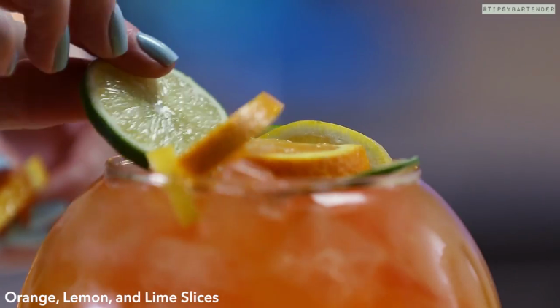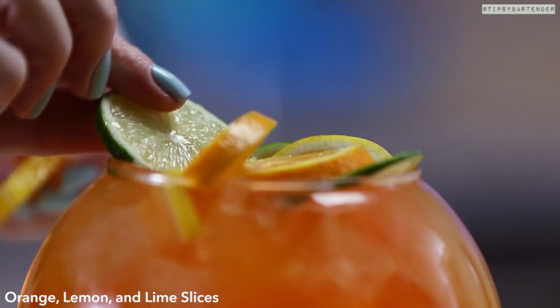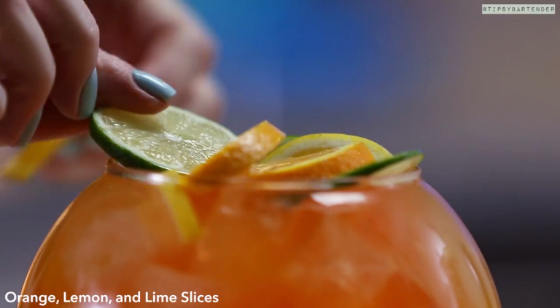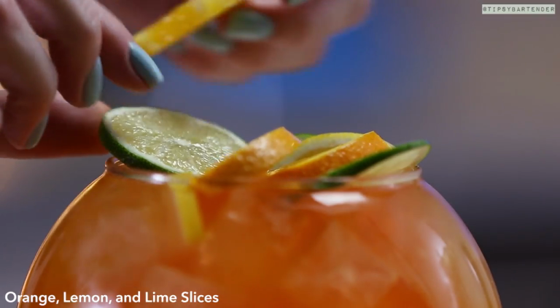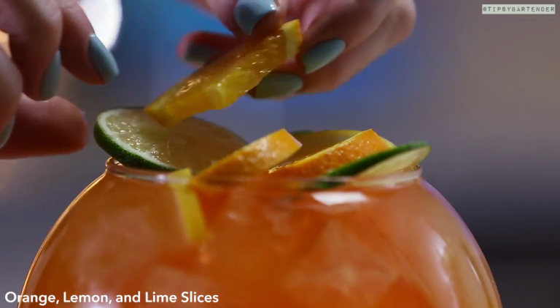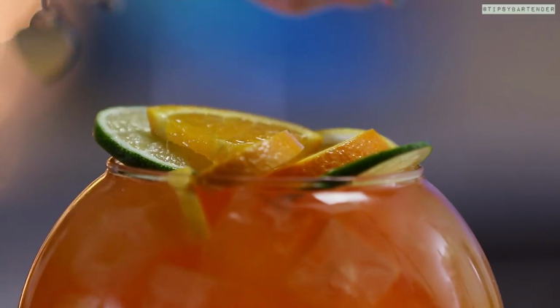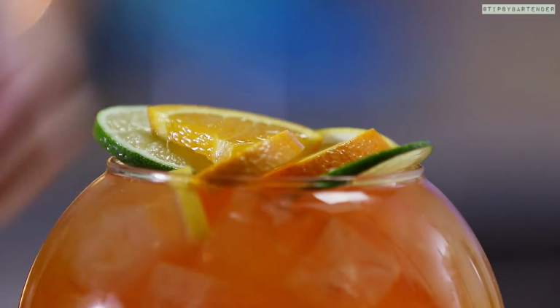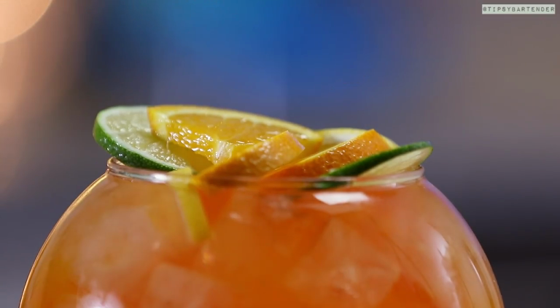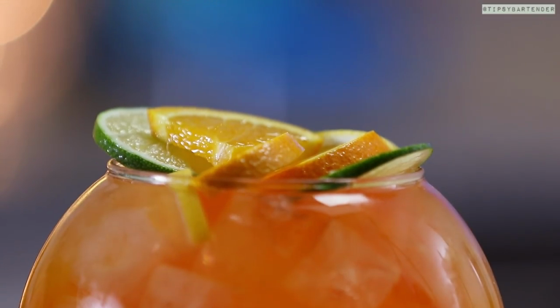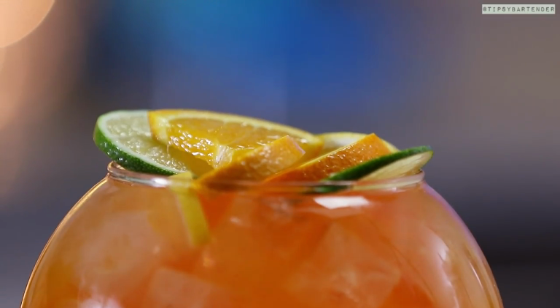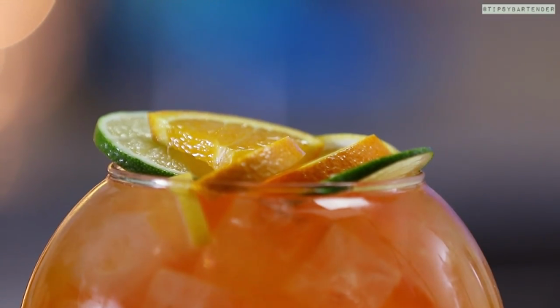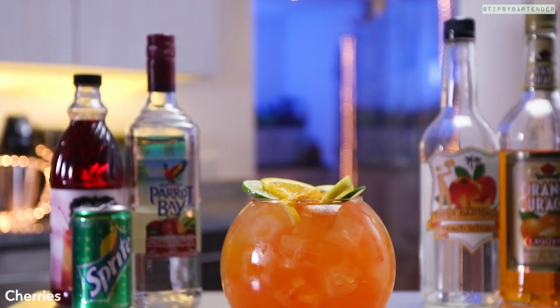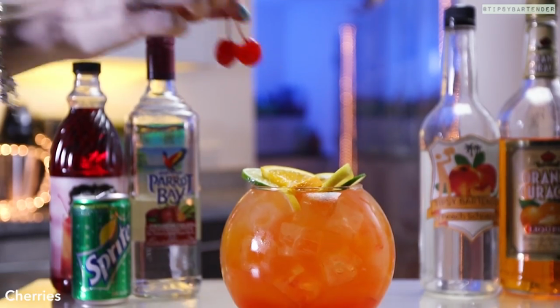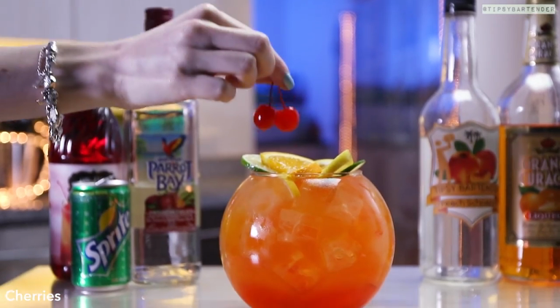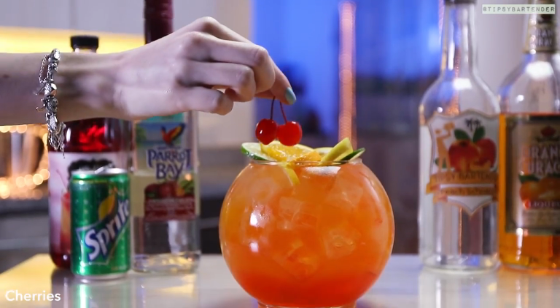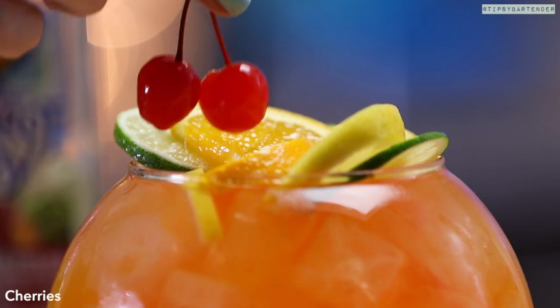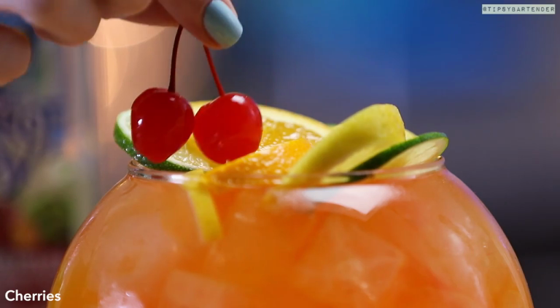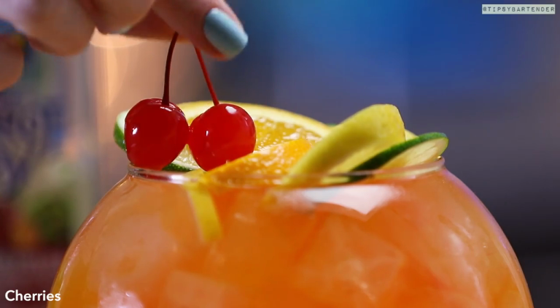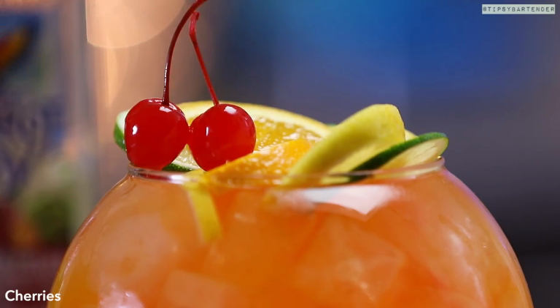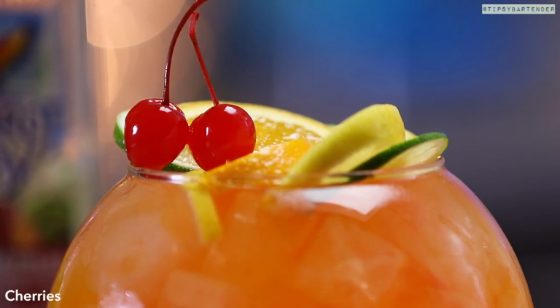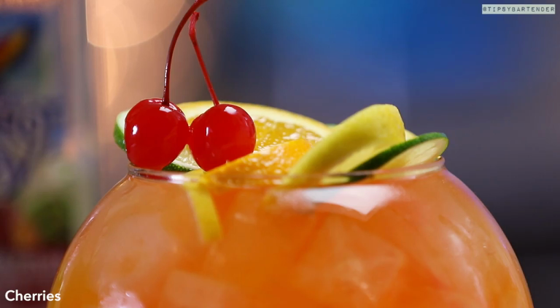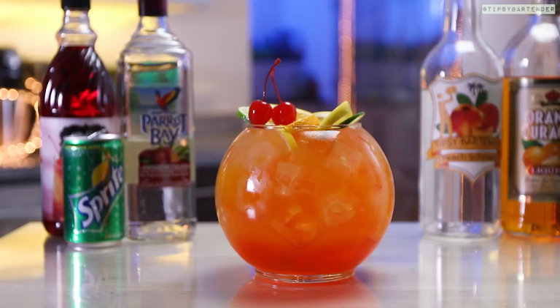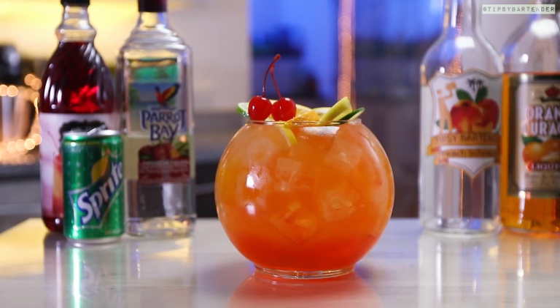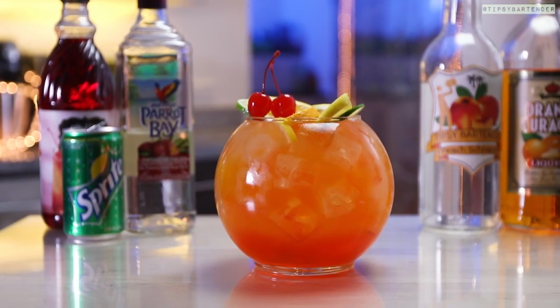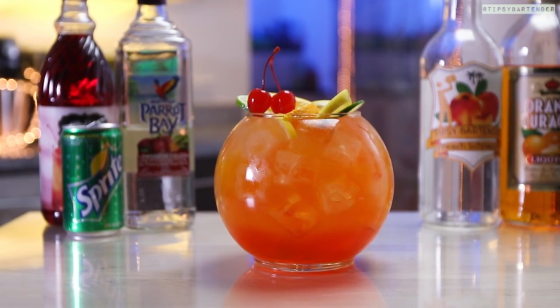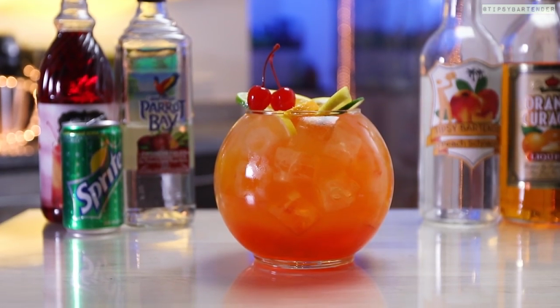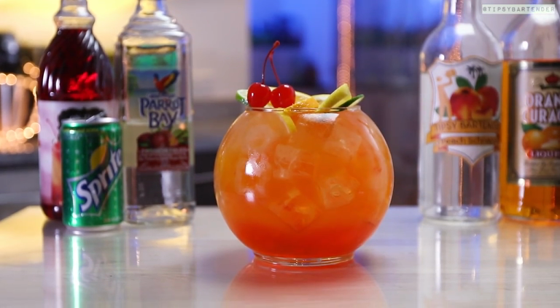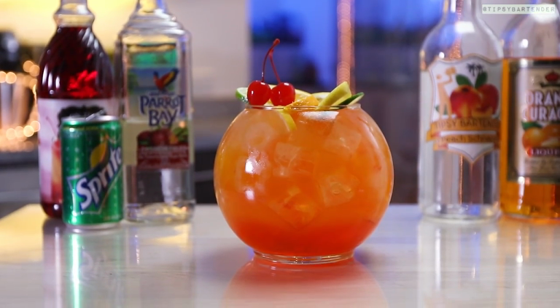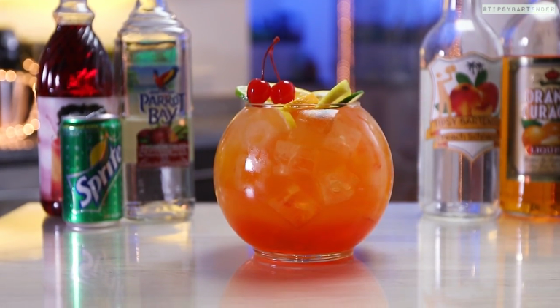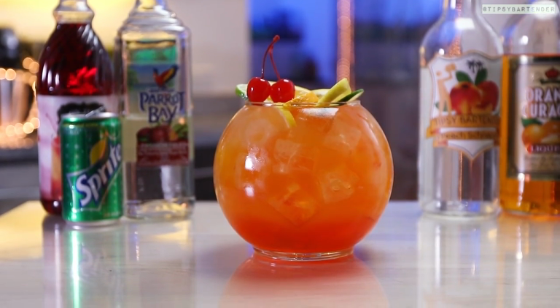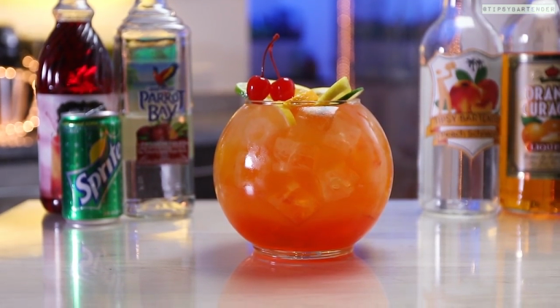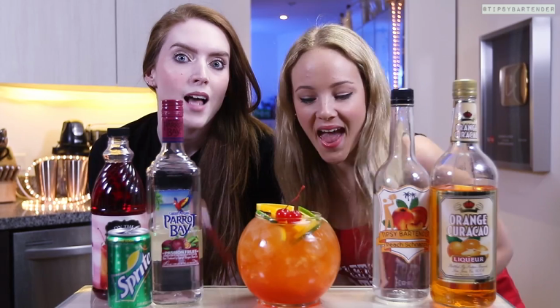Garnish with some orange, some lemon, some lime slices. Beautiful. Drop two cherries on top, just to say hey, I love you a little bit.